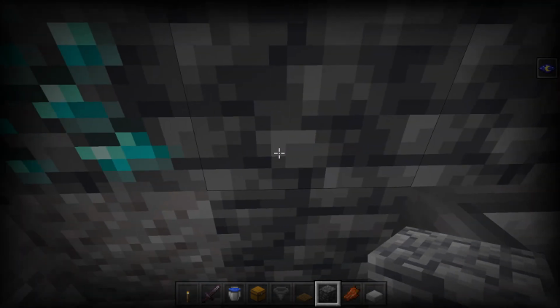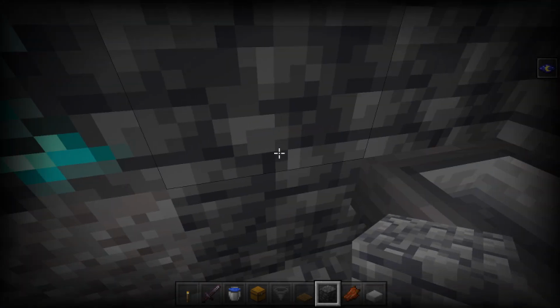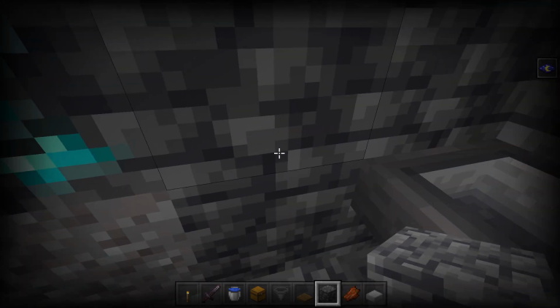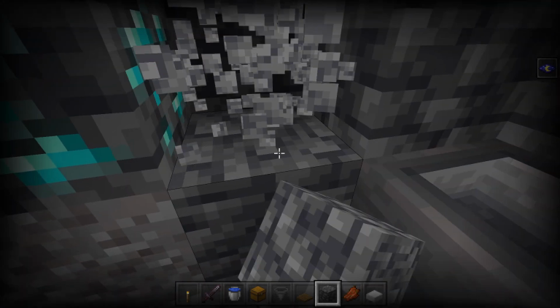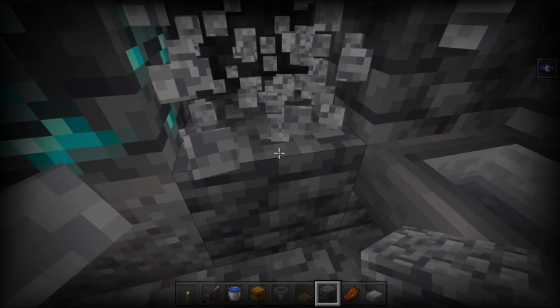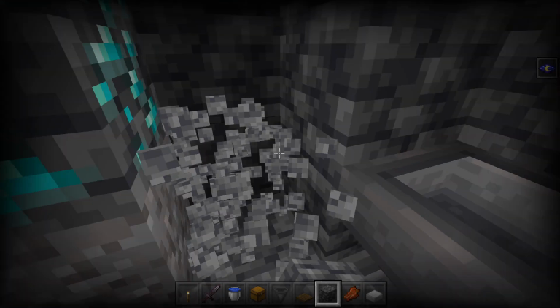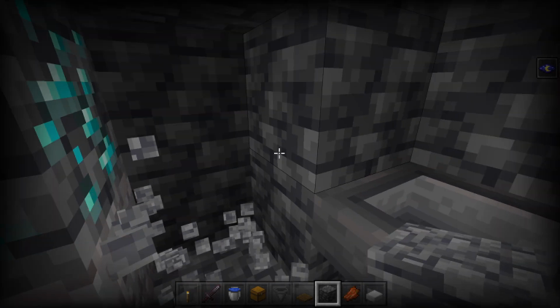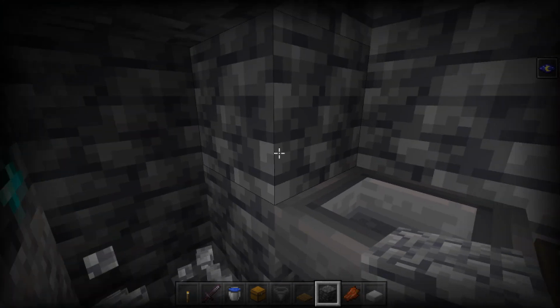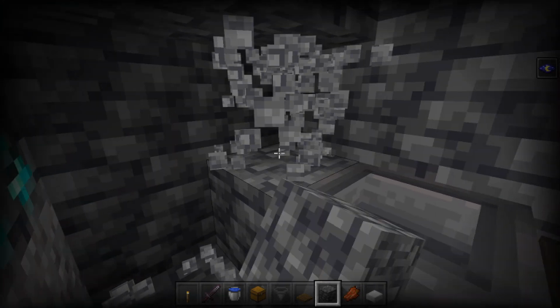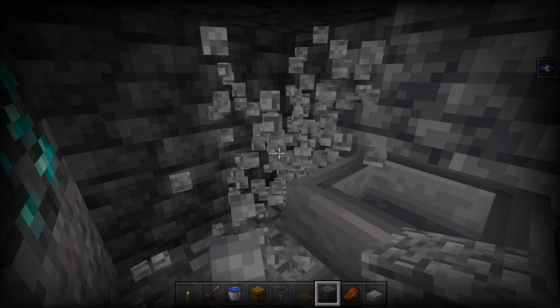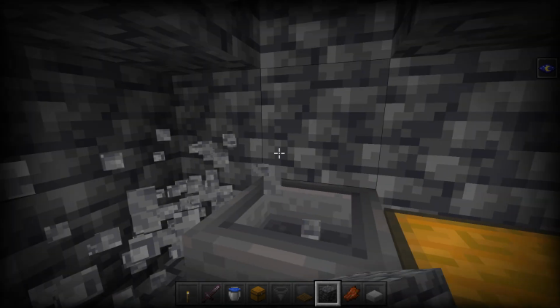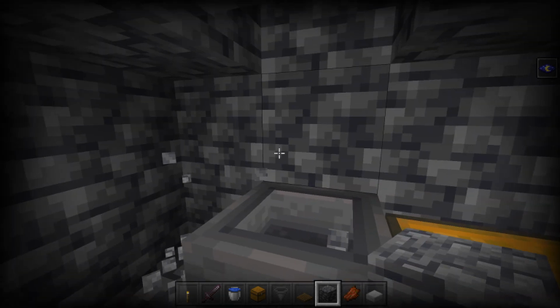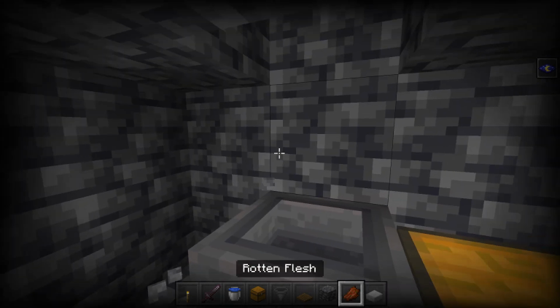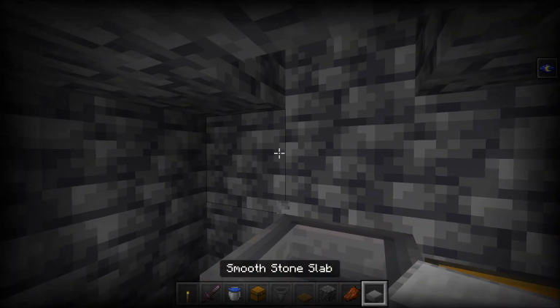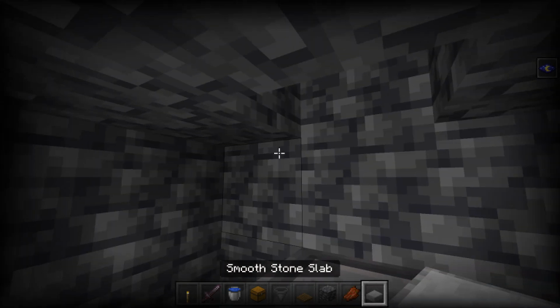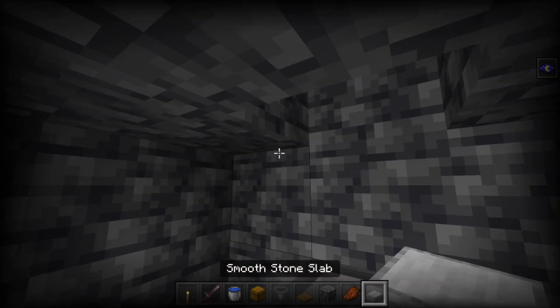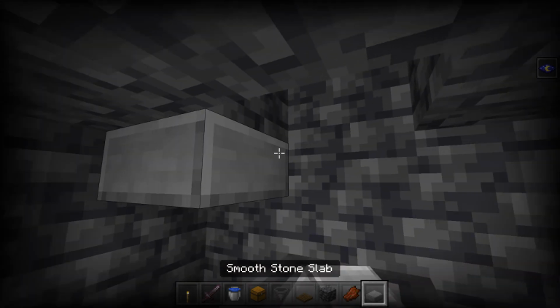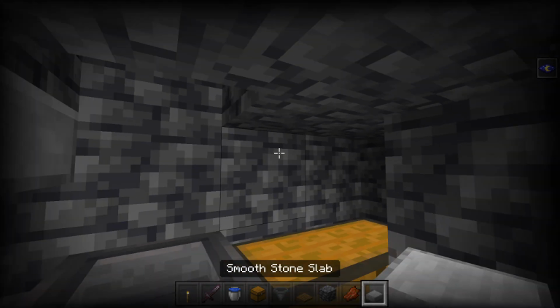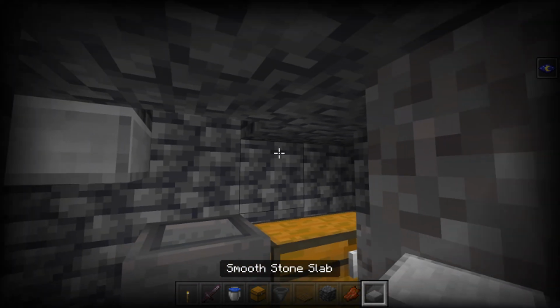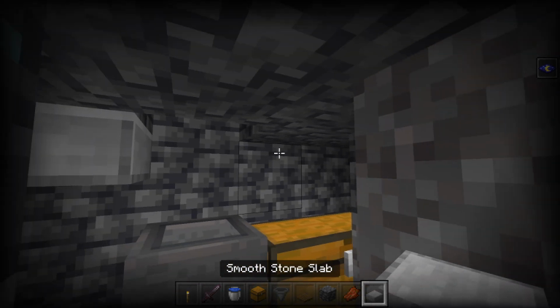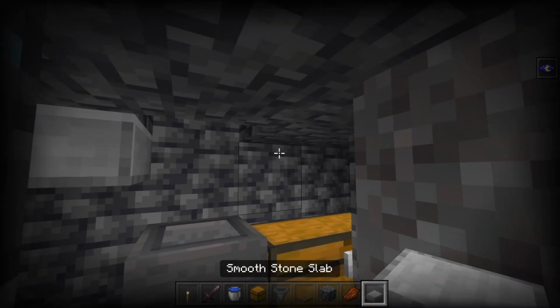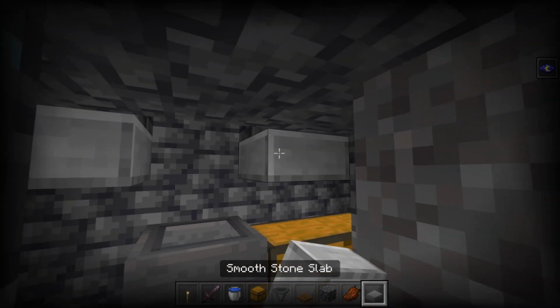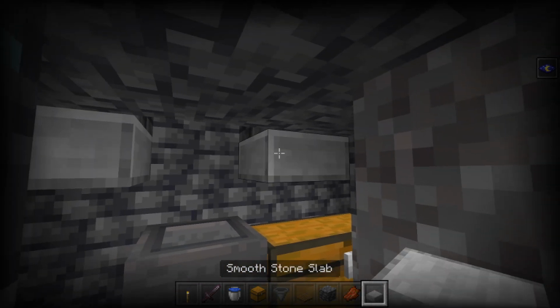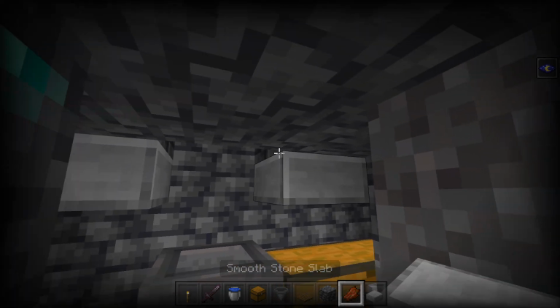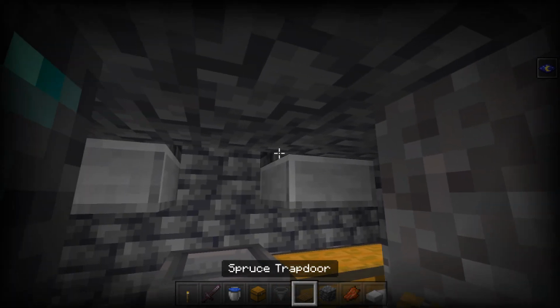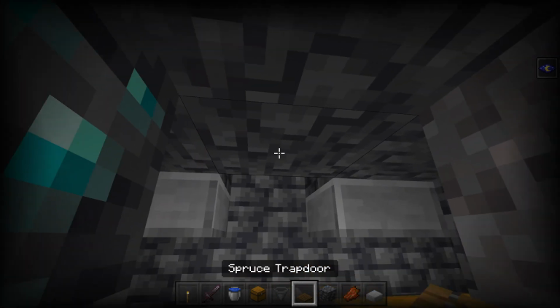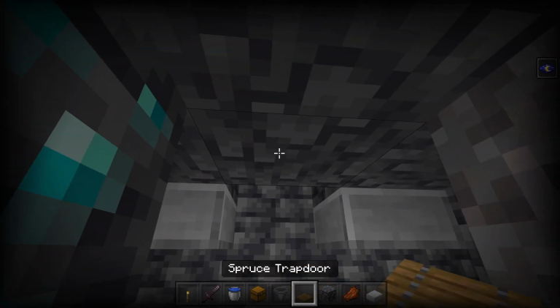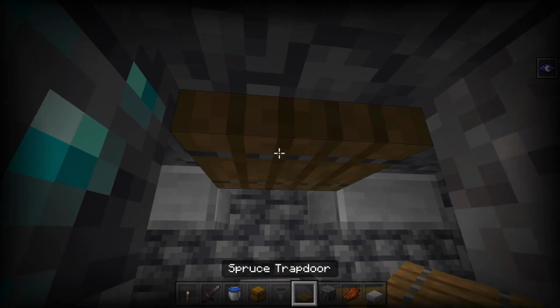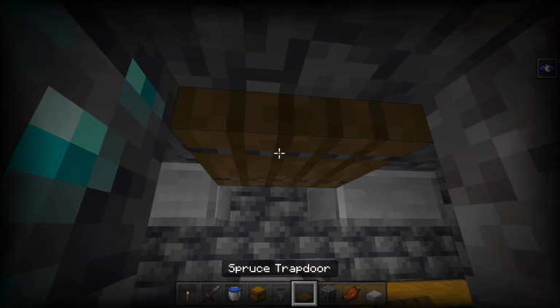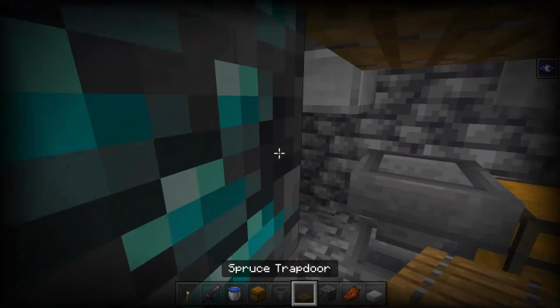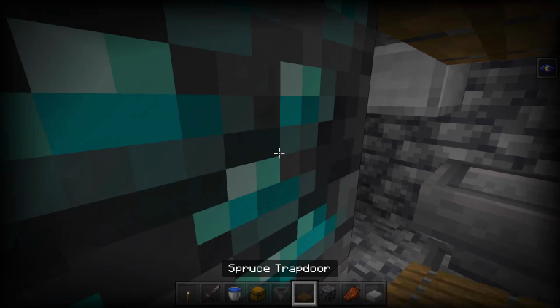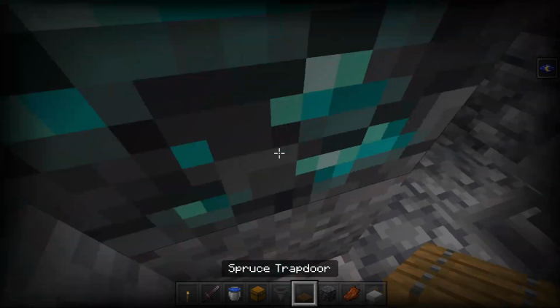From here you want to mine out all of these blocks, place down a half slab right here, a half slab right here, and a trapdoor right here.